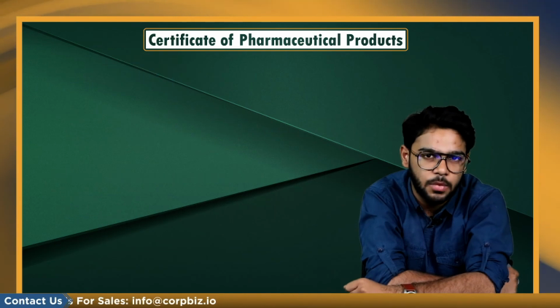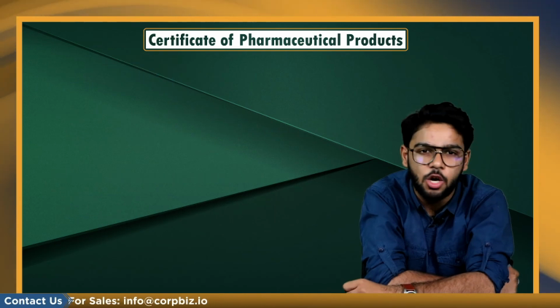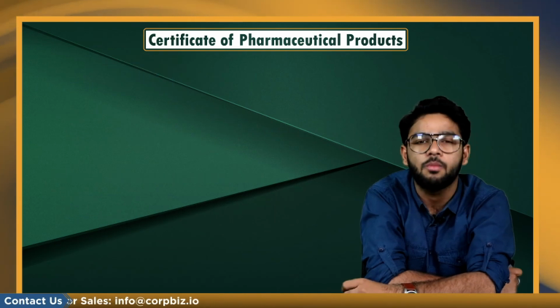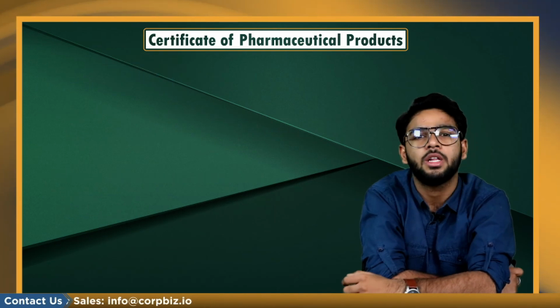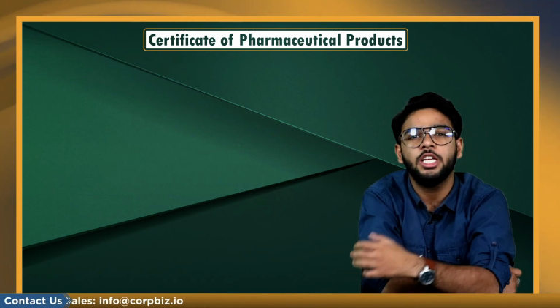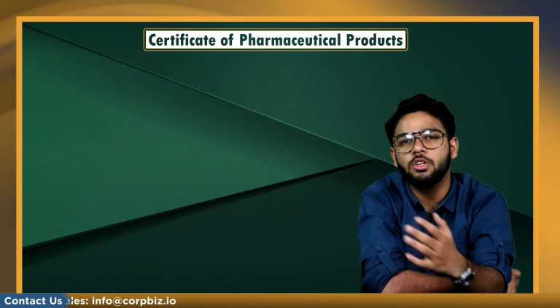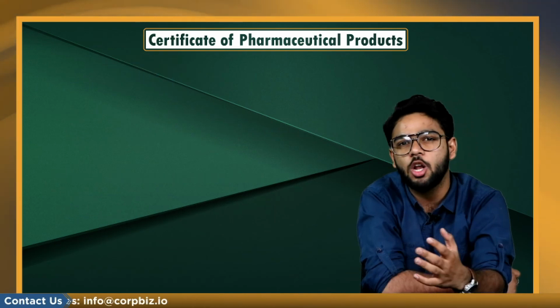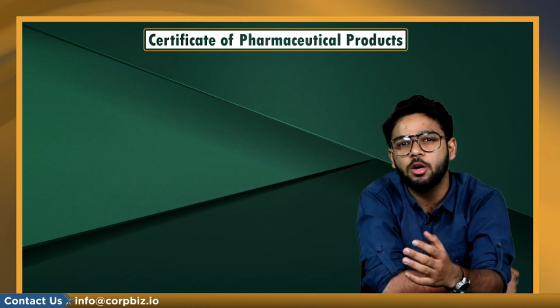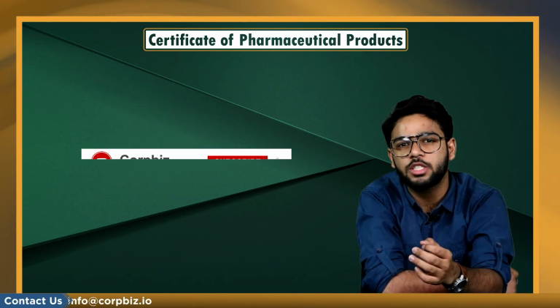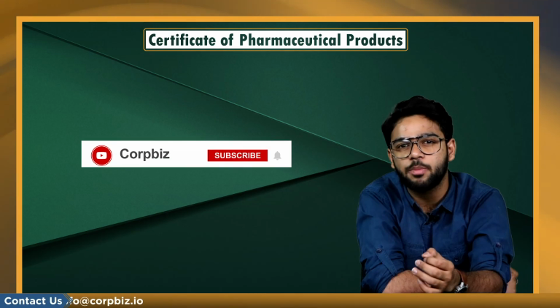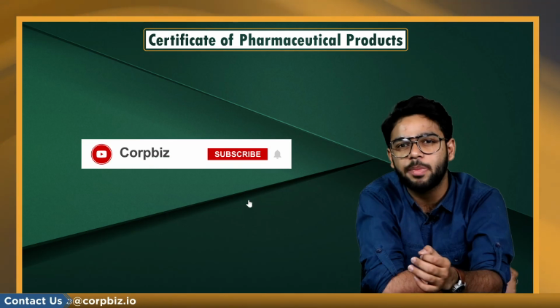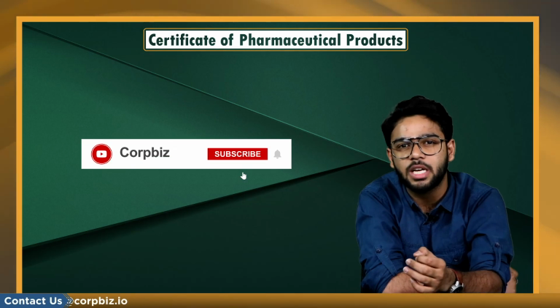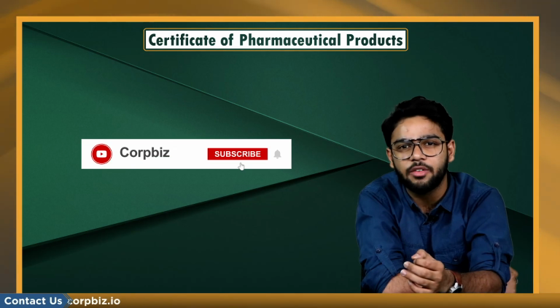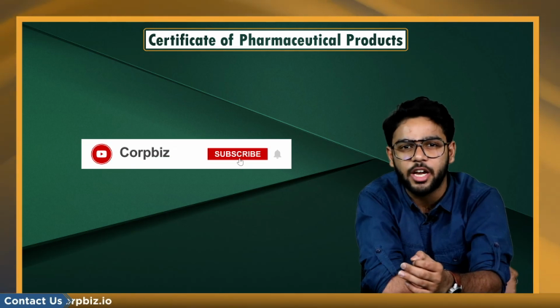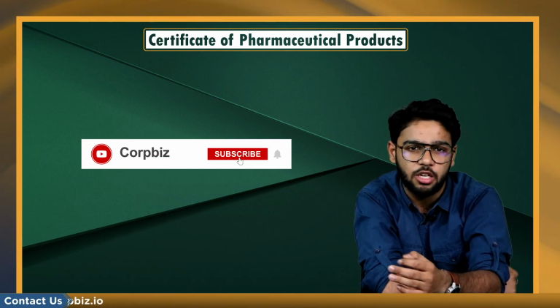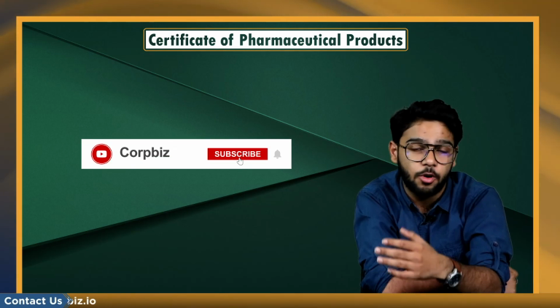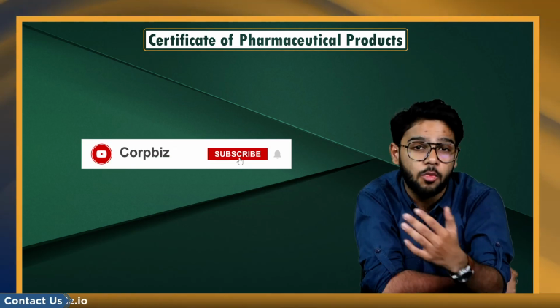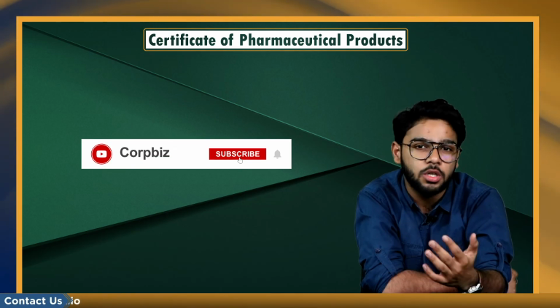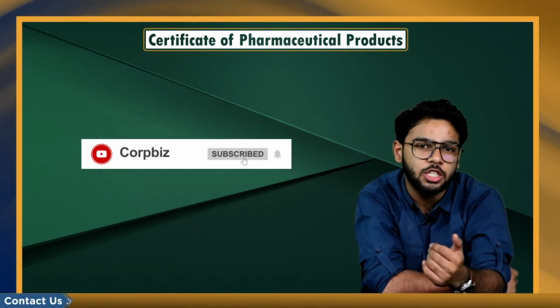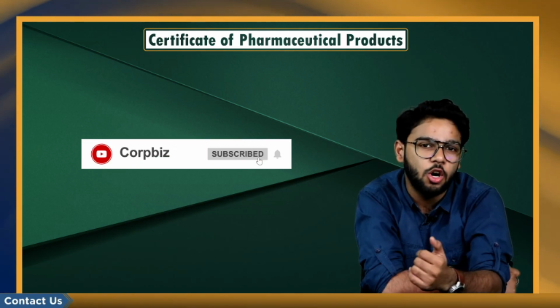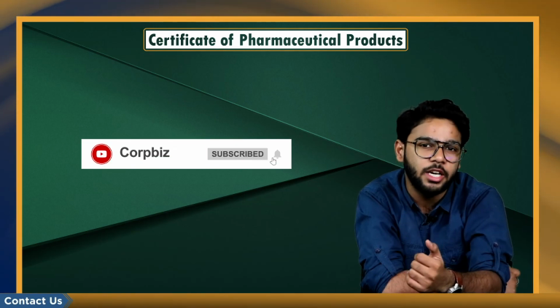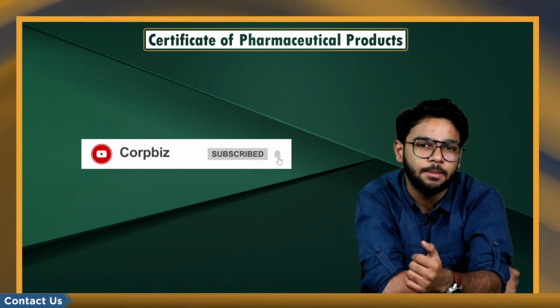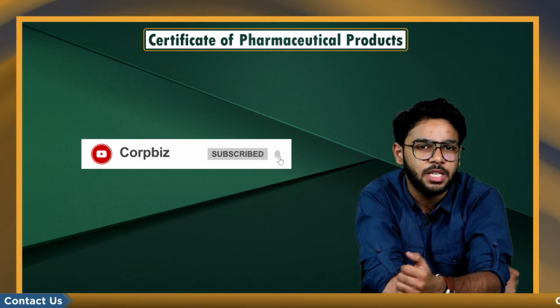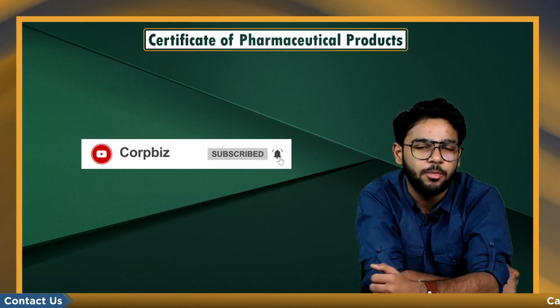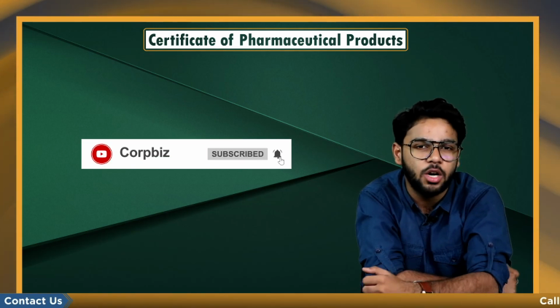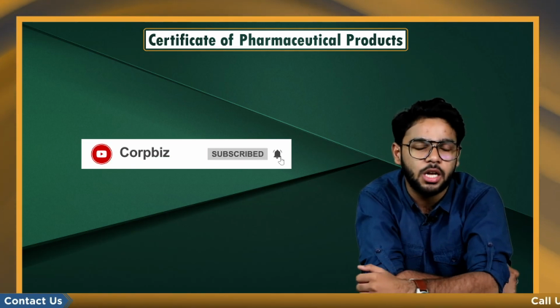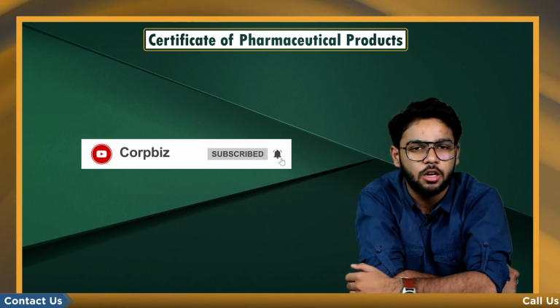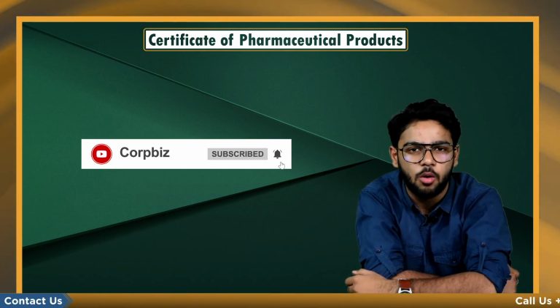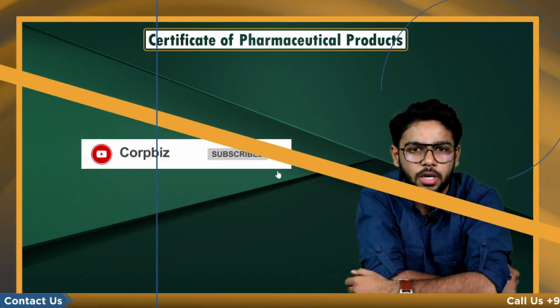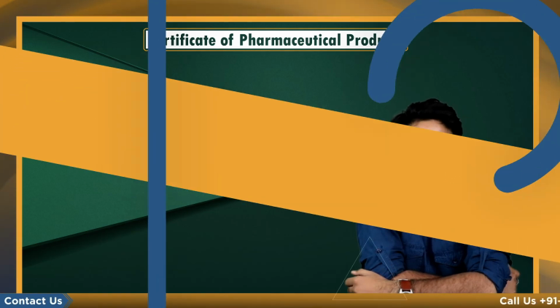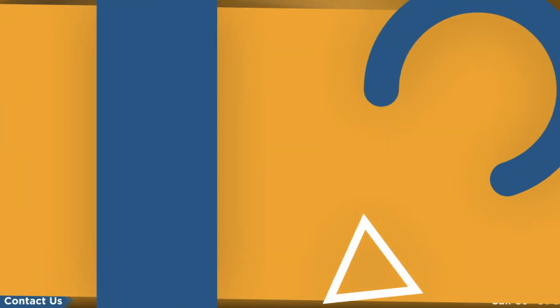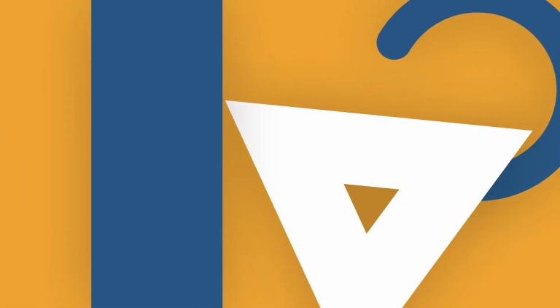So this was all about COPP certification. For more such content, subscribe to our channel. Thank you.